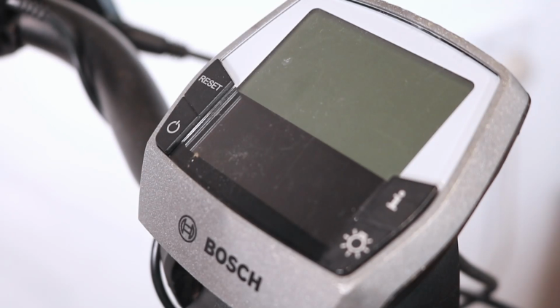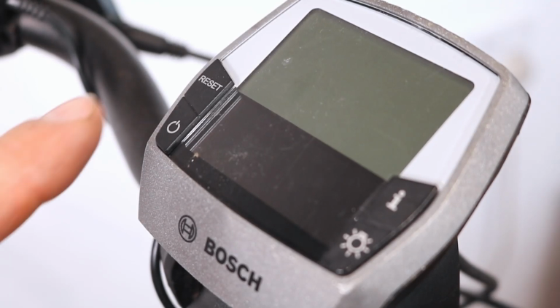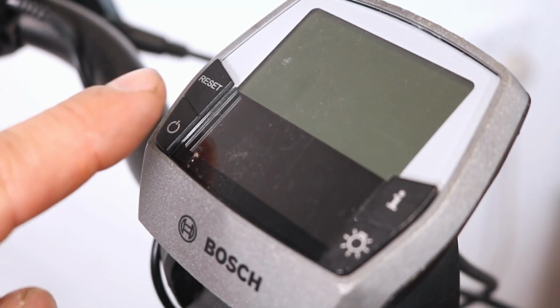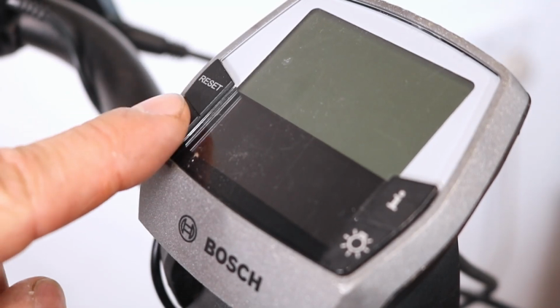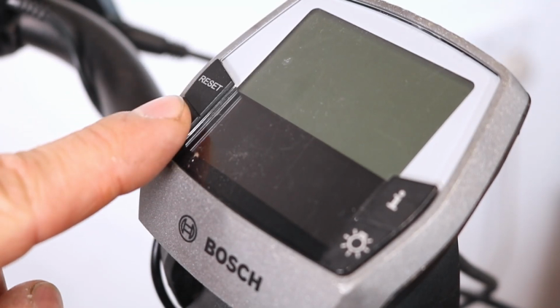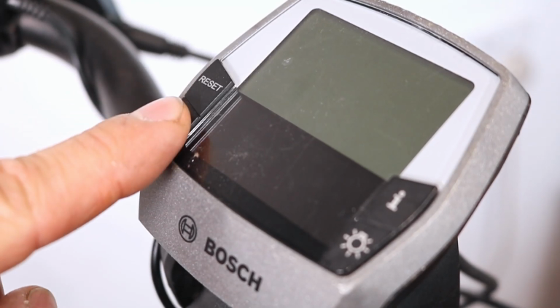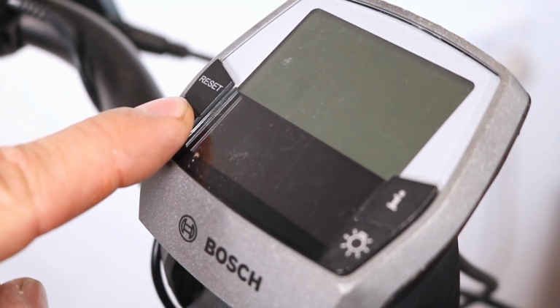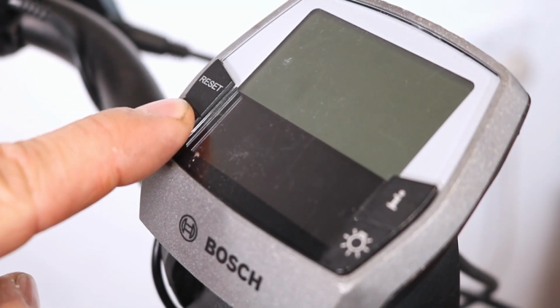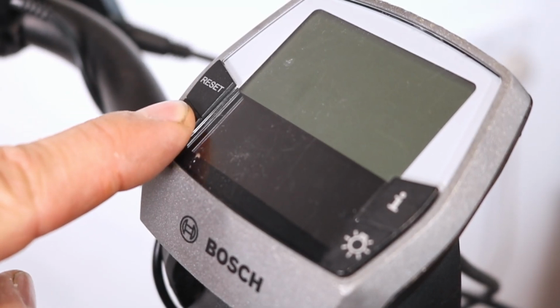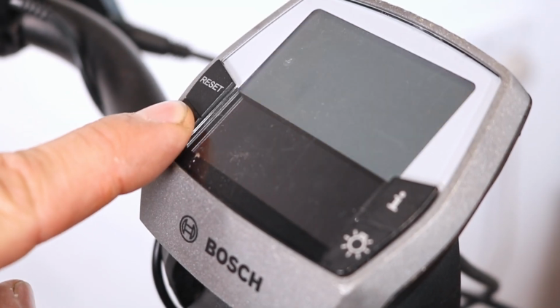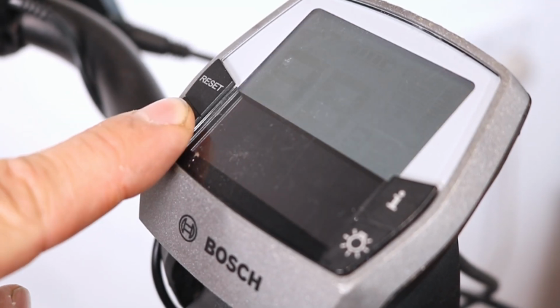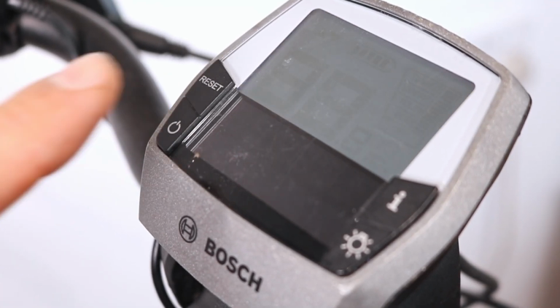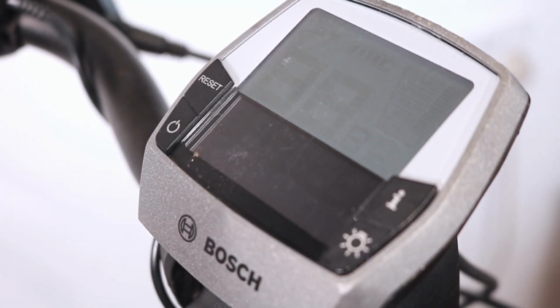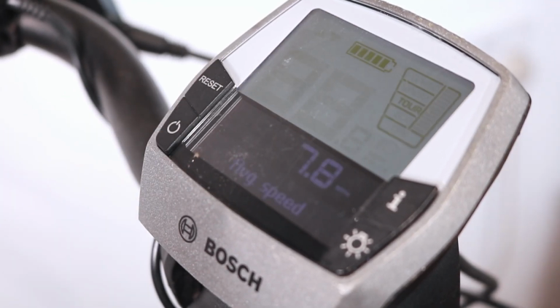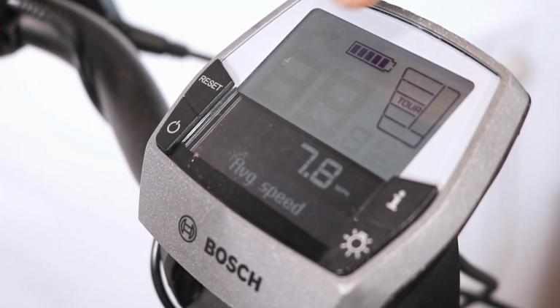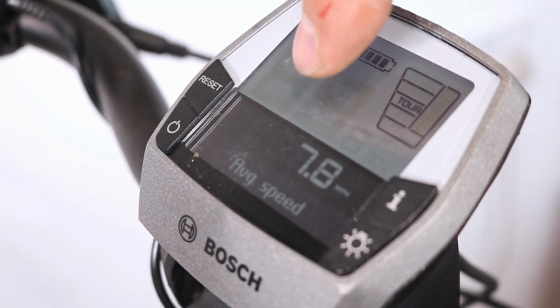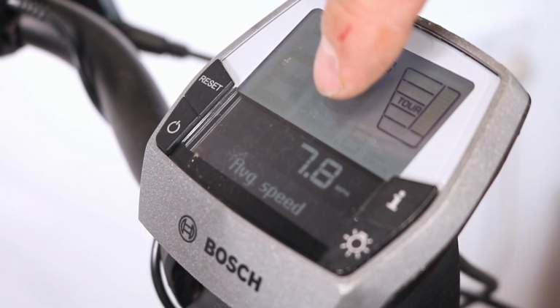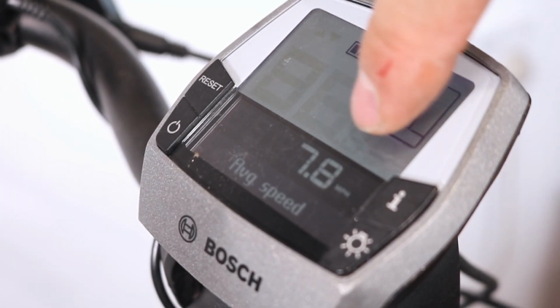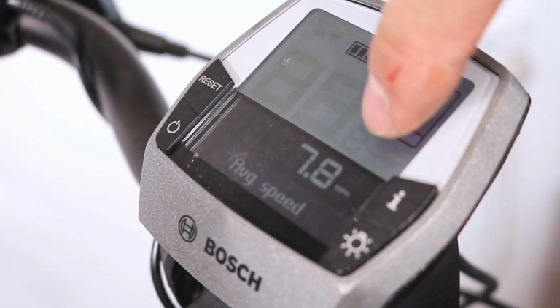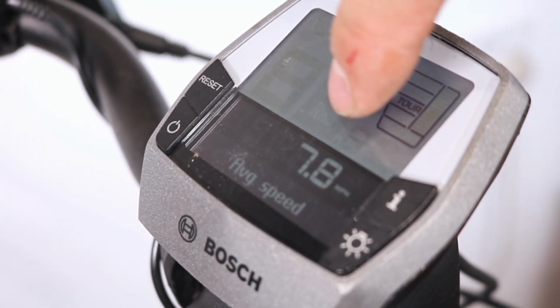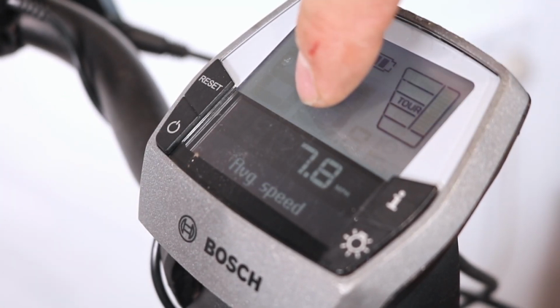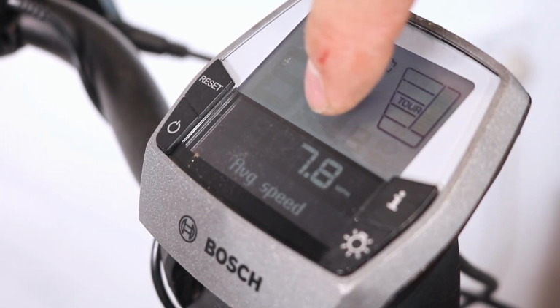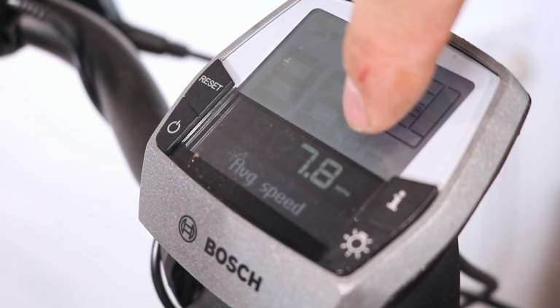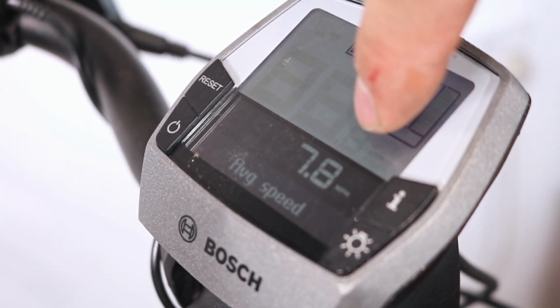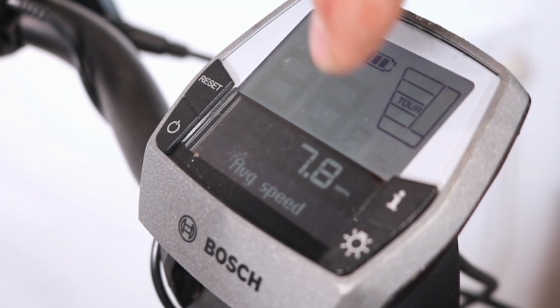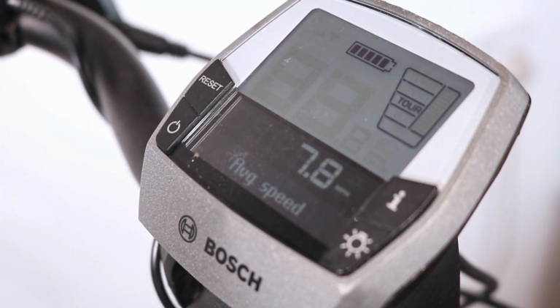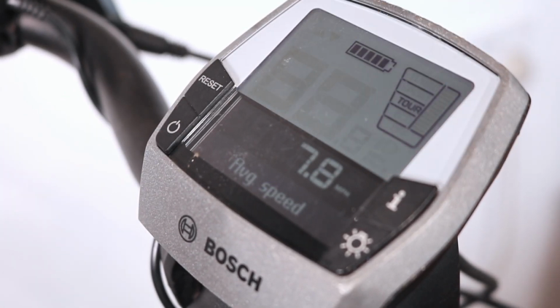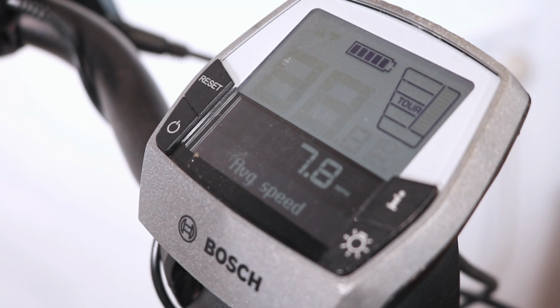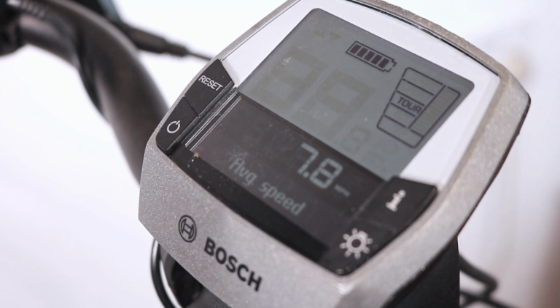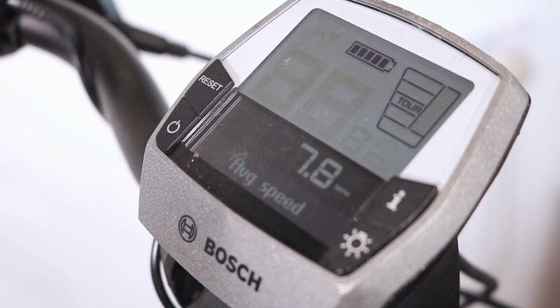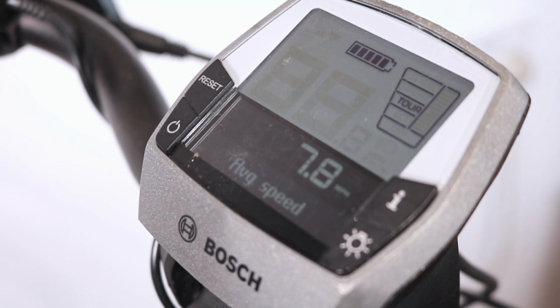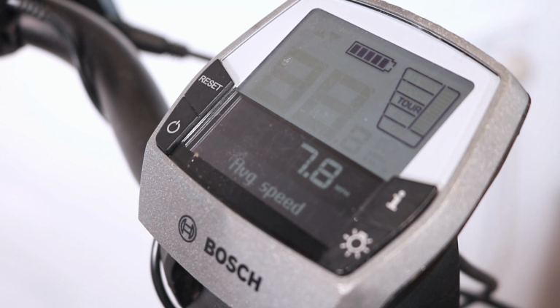If your Bosch display isn't turning on, or isn't connecting to the motor, try these troubleshooting steps.